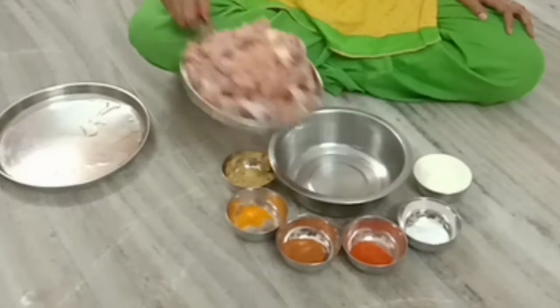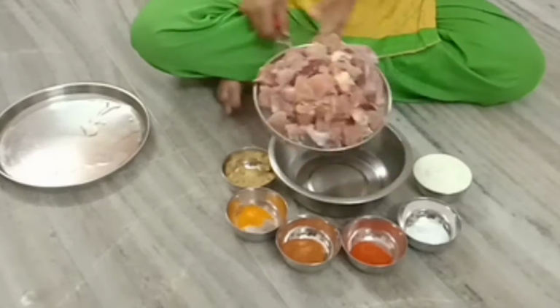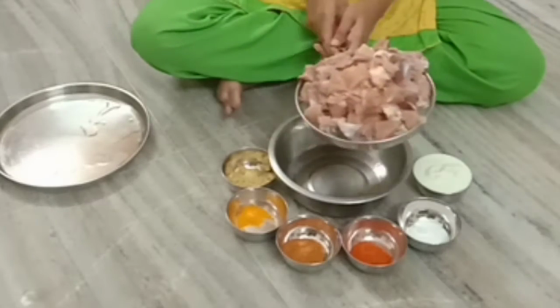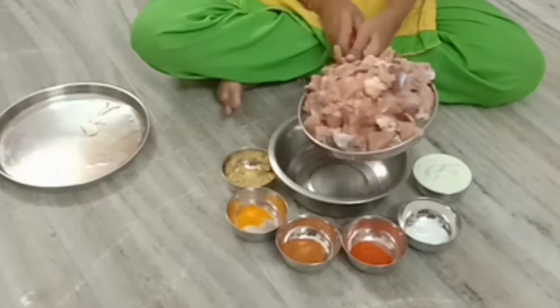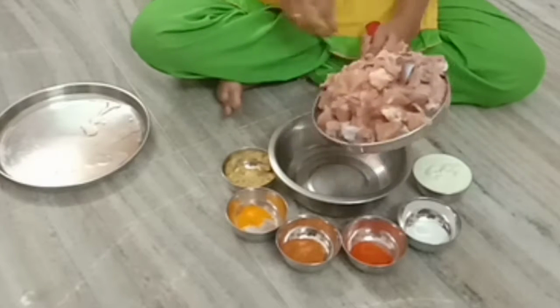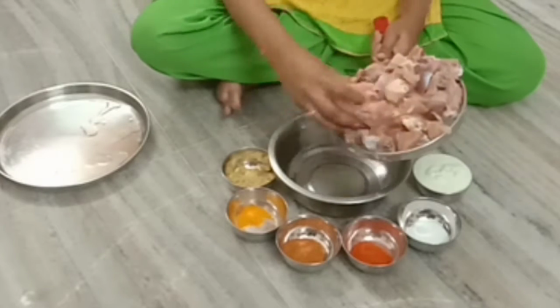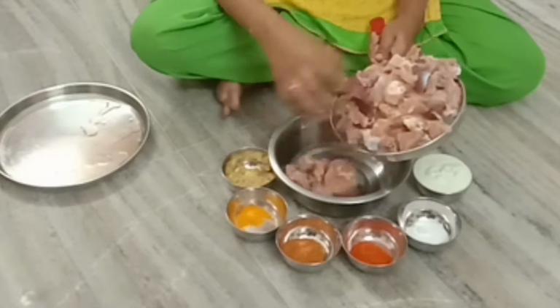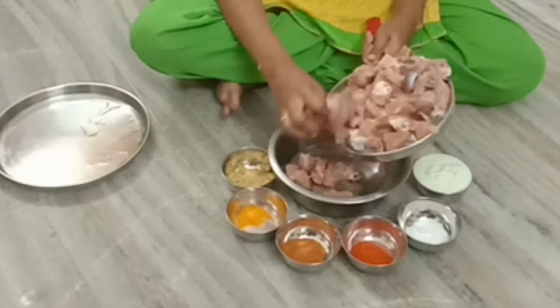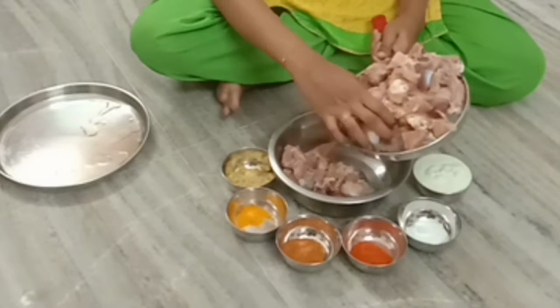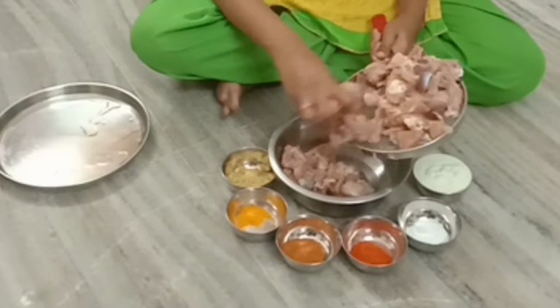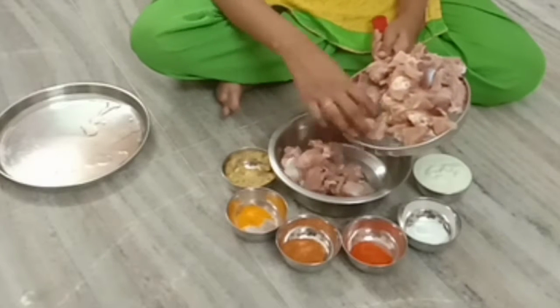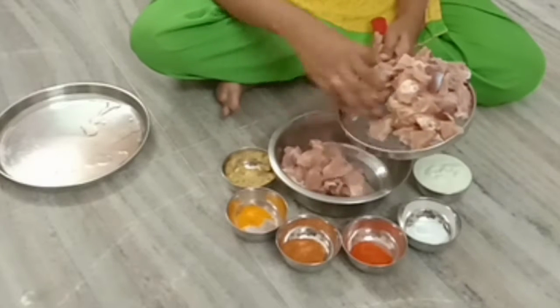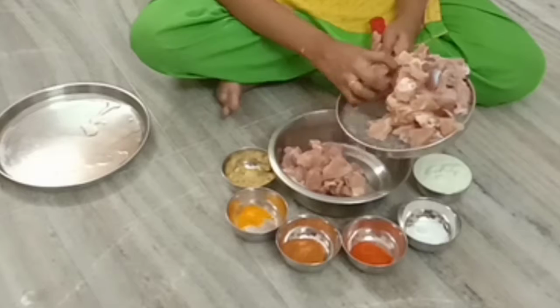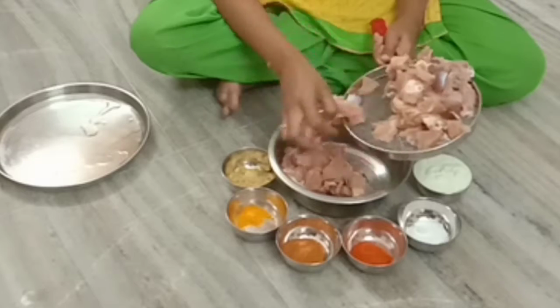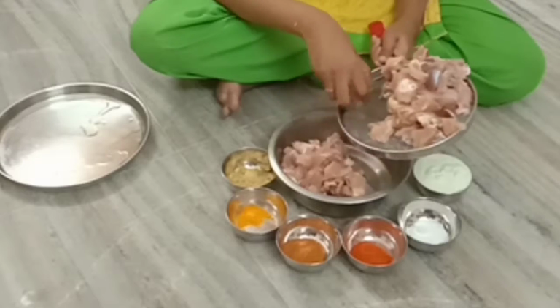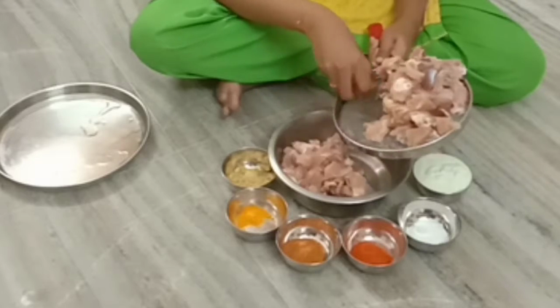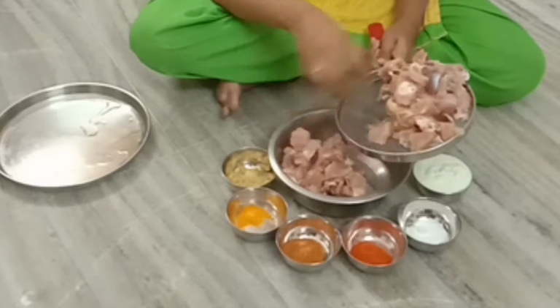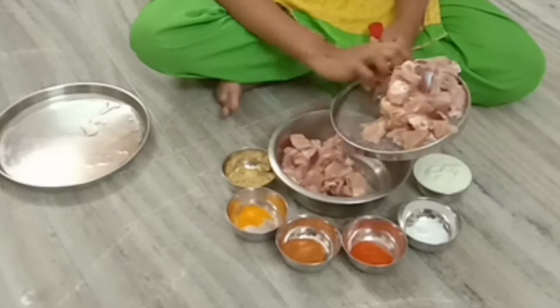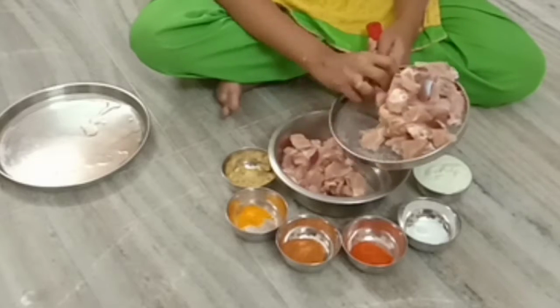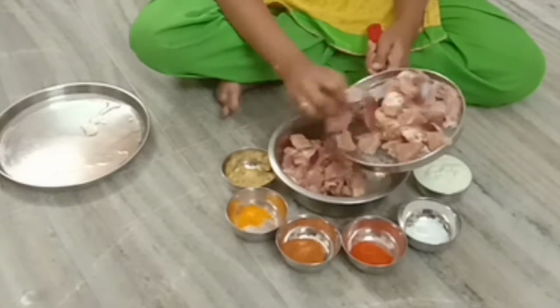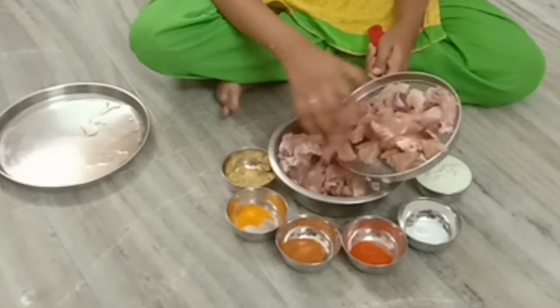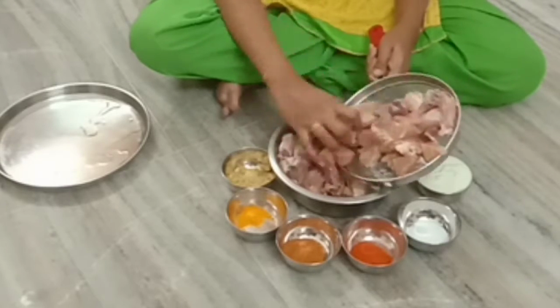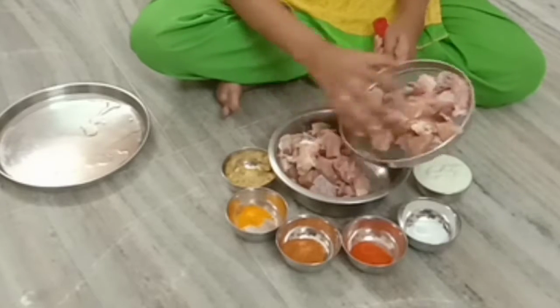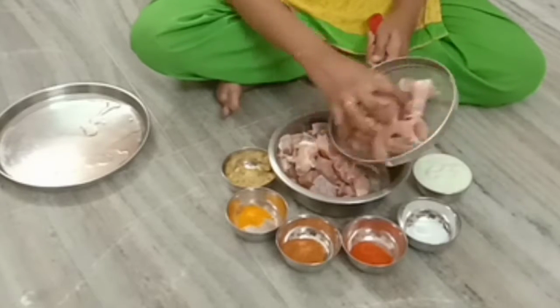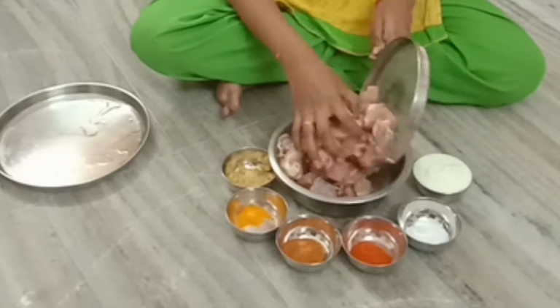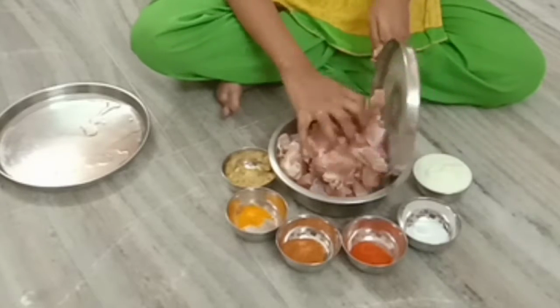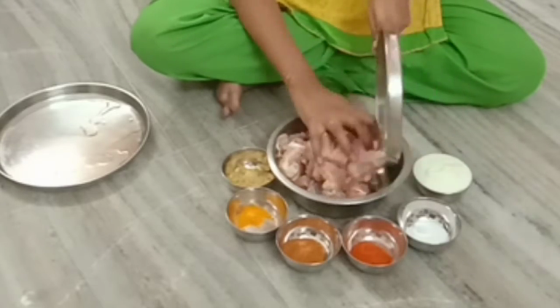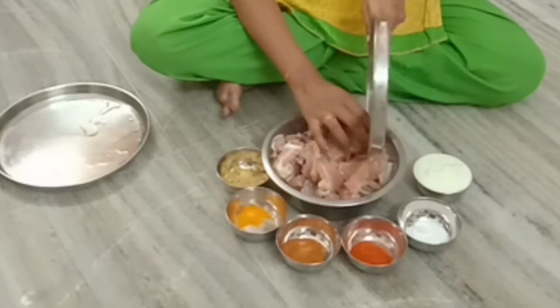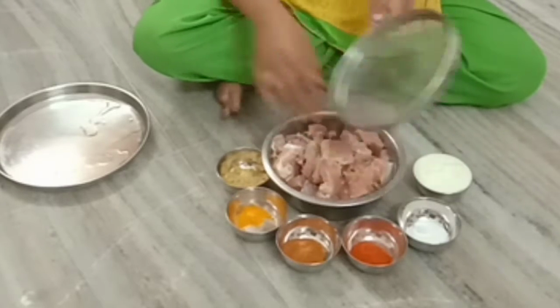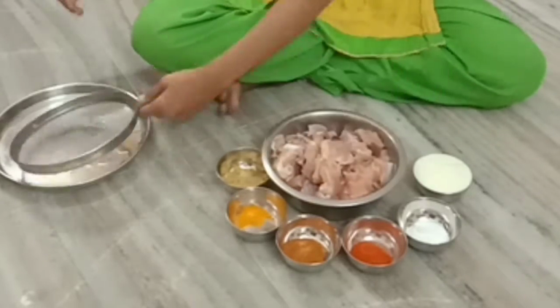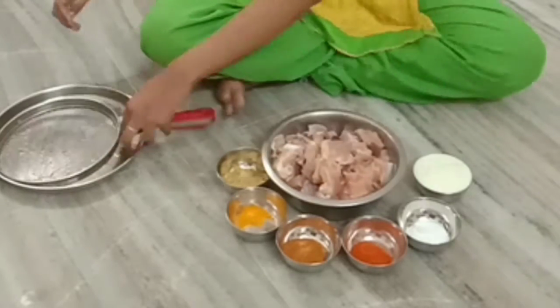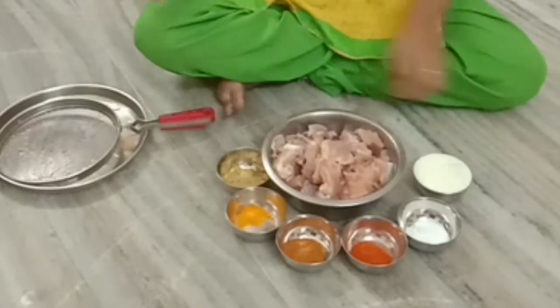Hello friends, today I am going to make a recipe of onion tomato chicken. I am going to clean the chicken in salt water.